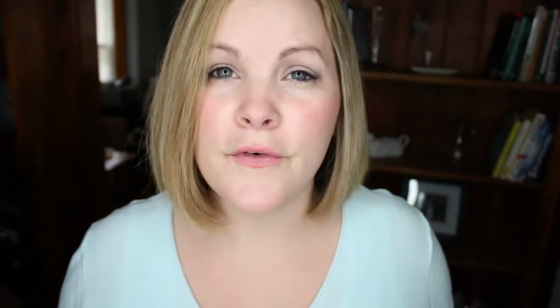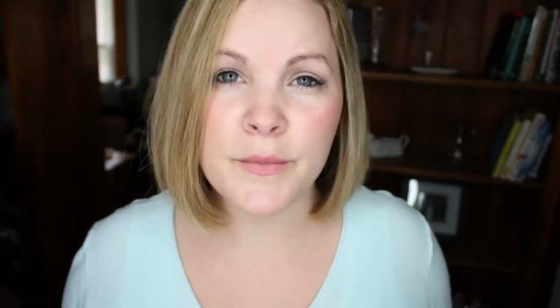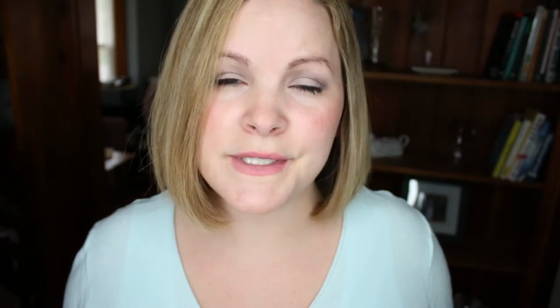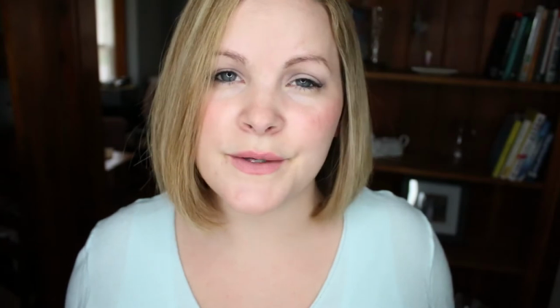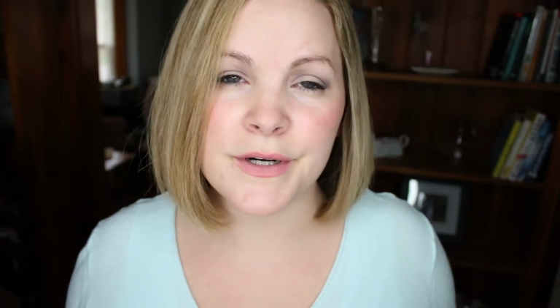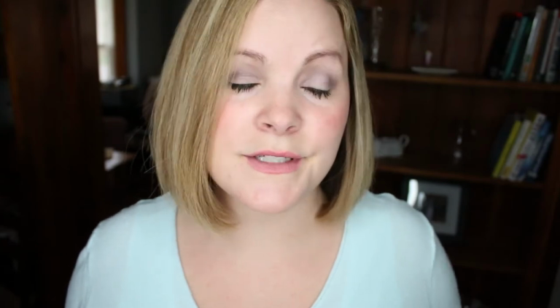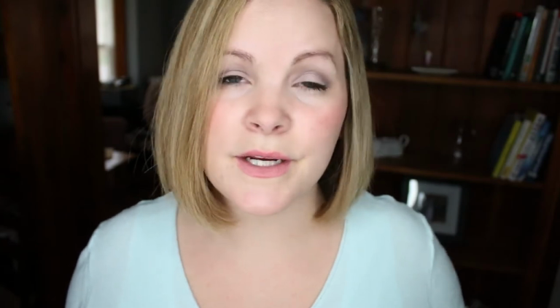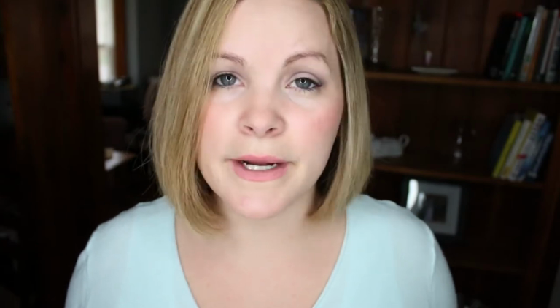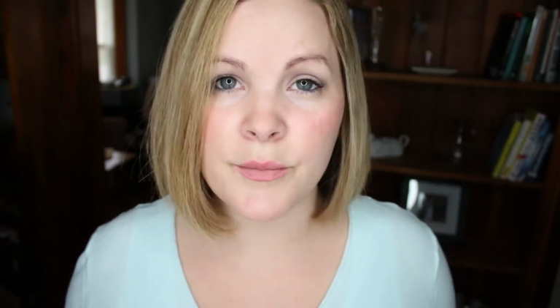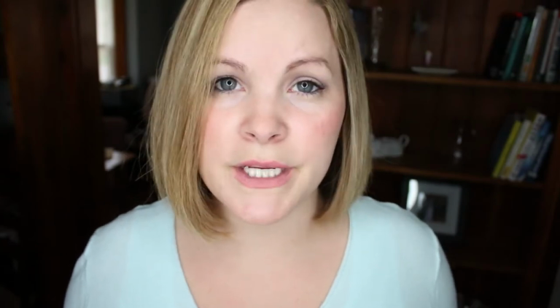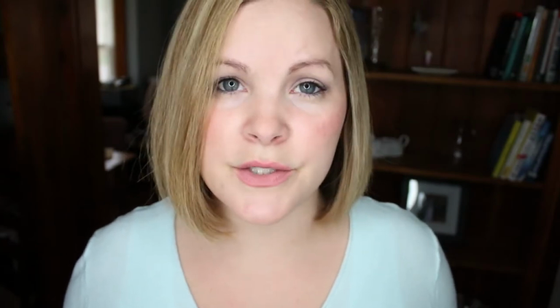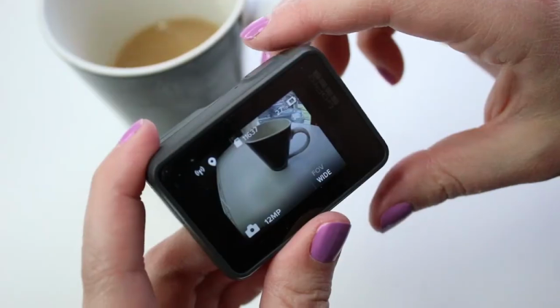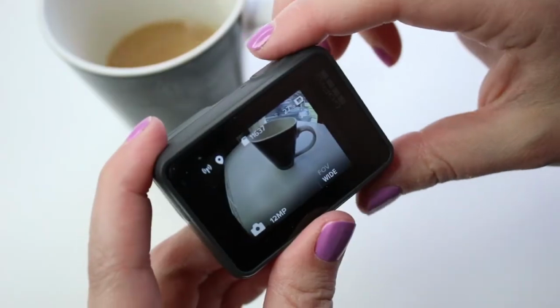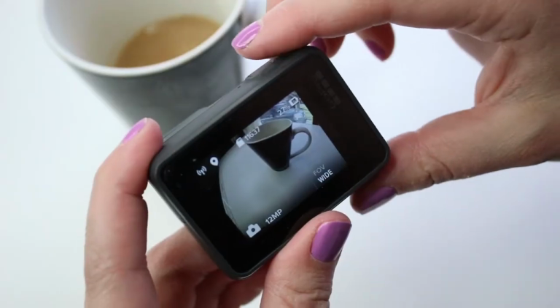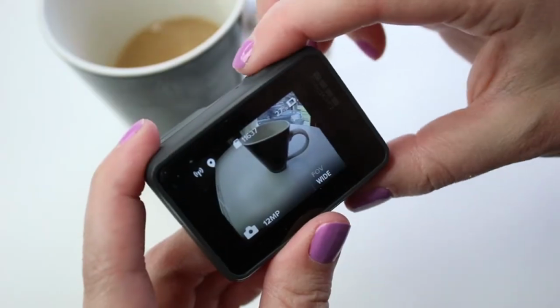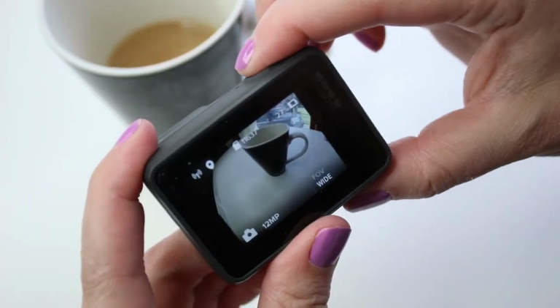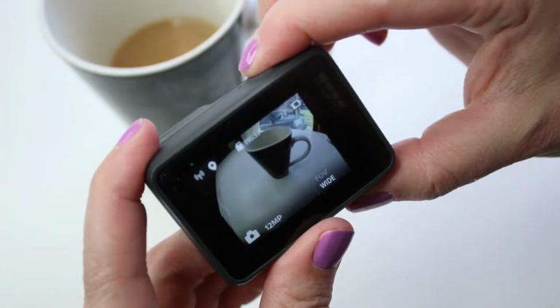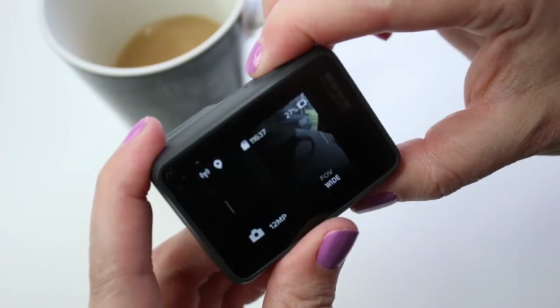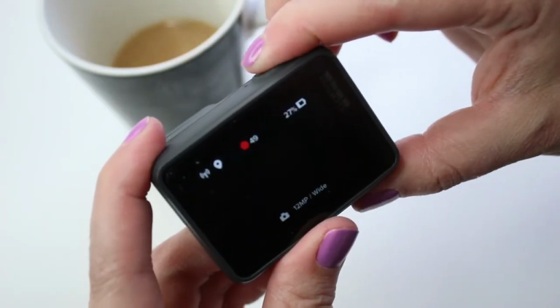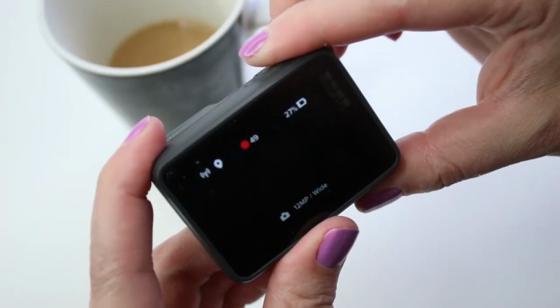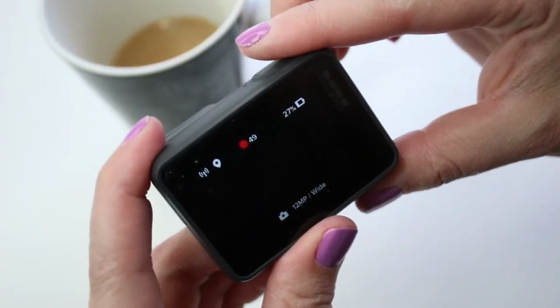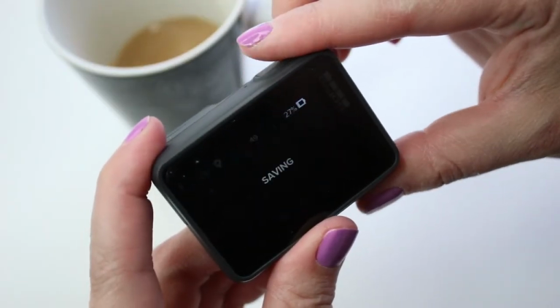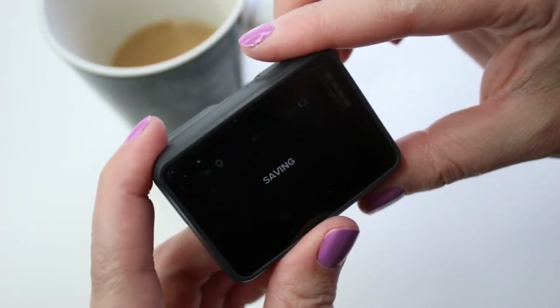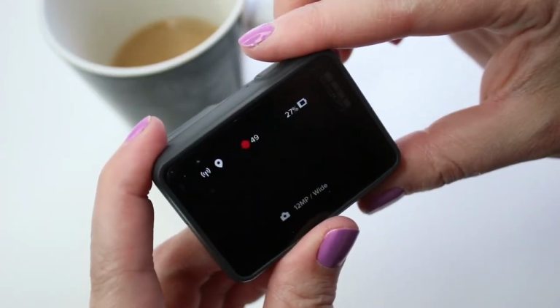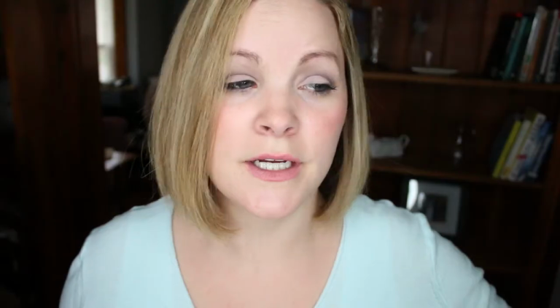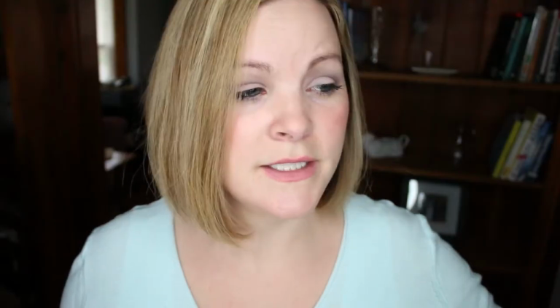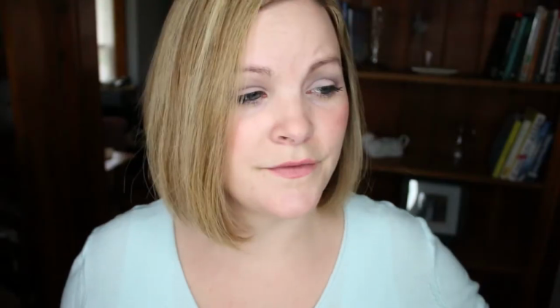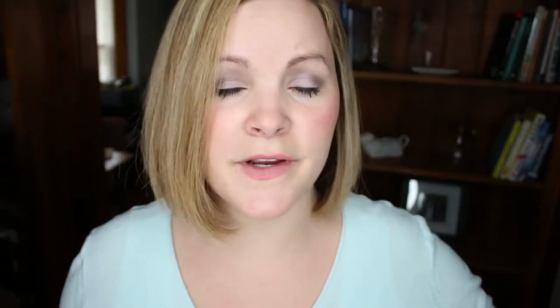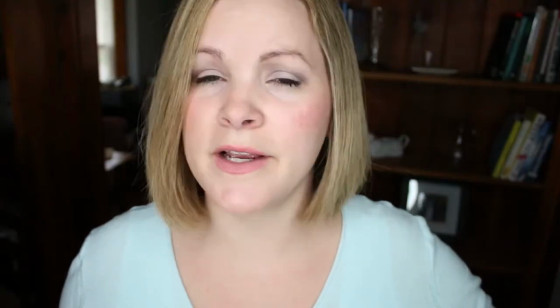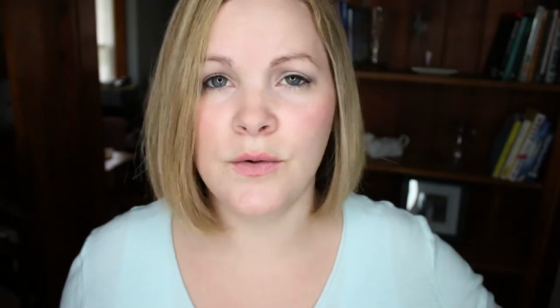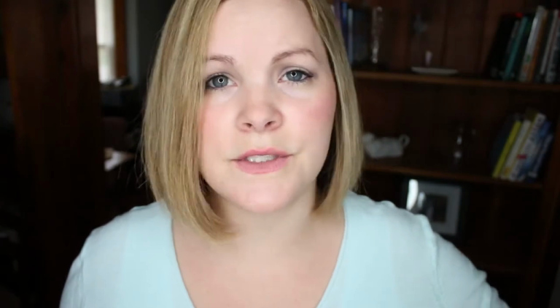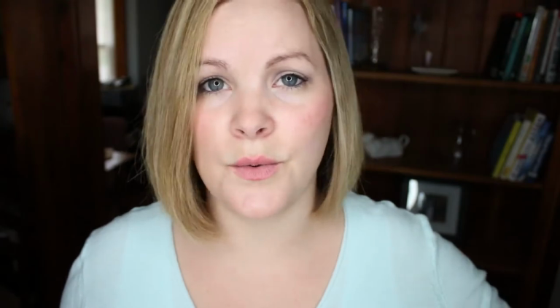Photo mode is going to work just like a regular point and shoot camera. You hit the shutter button, it's going to take a picture. It's very old school.